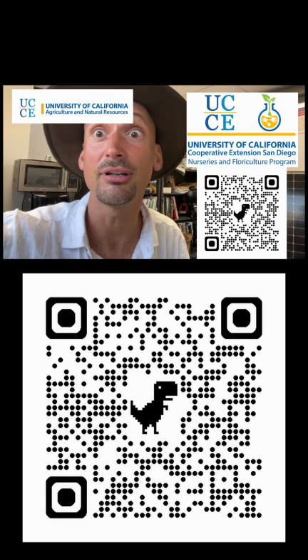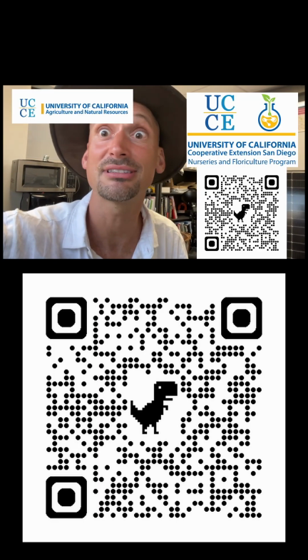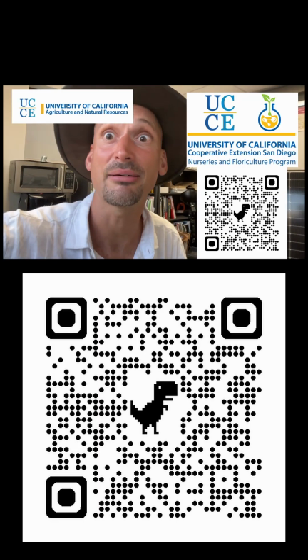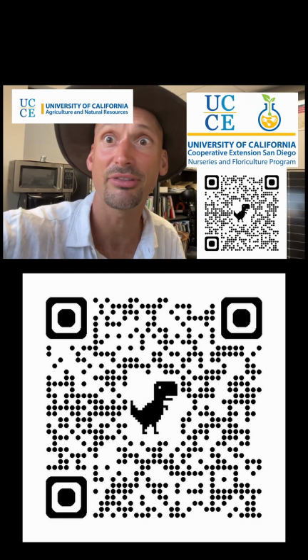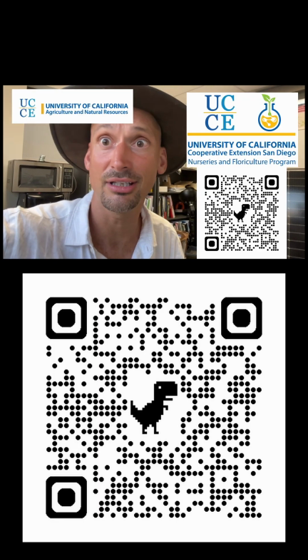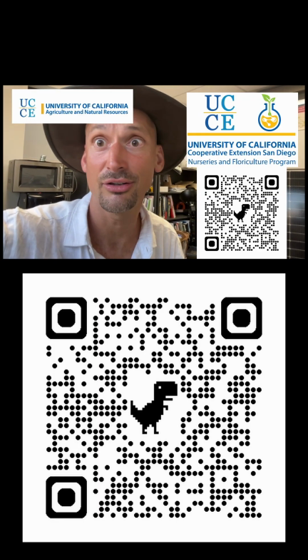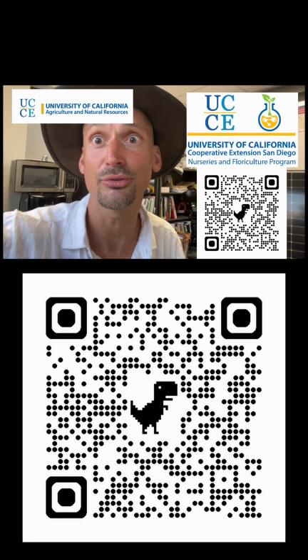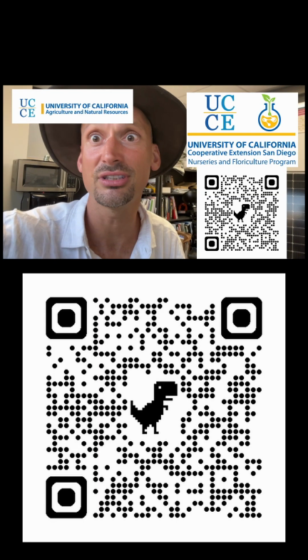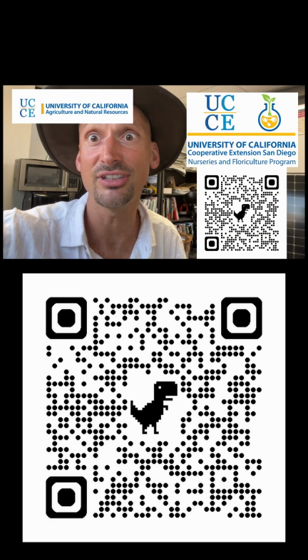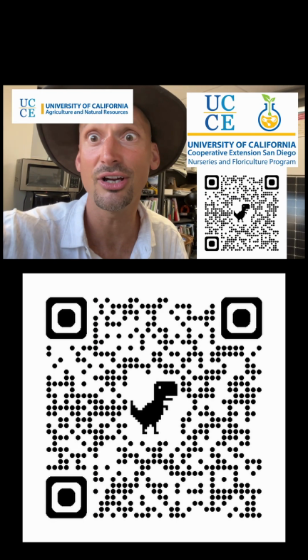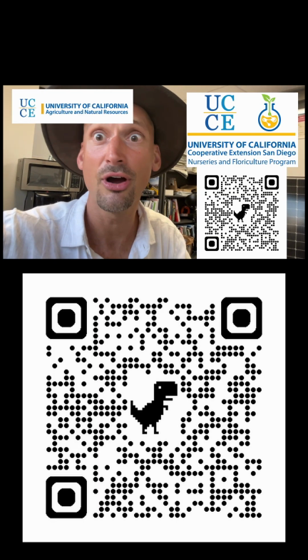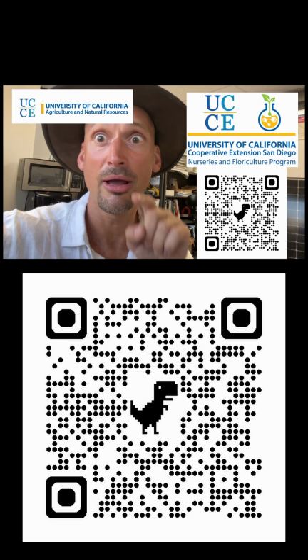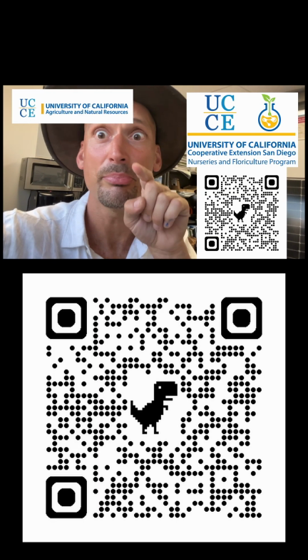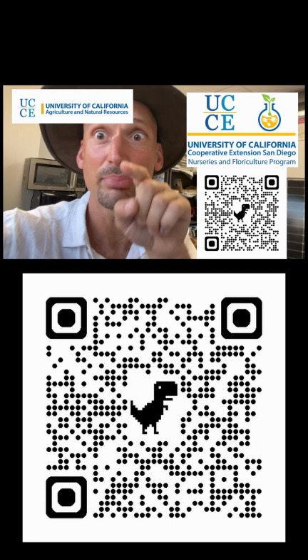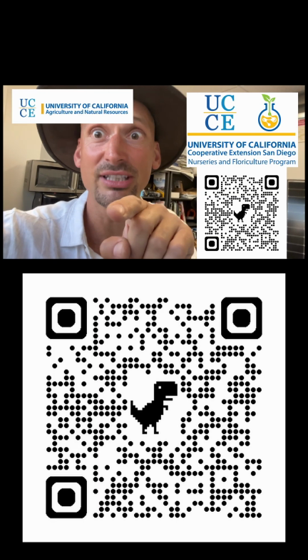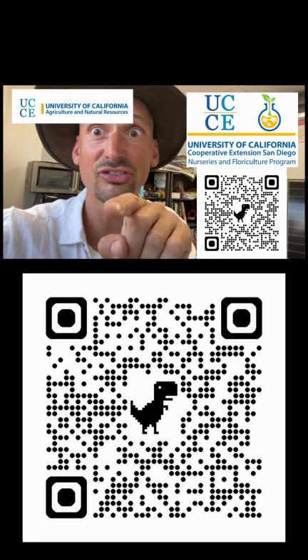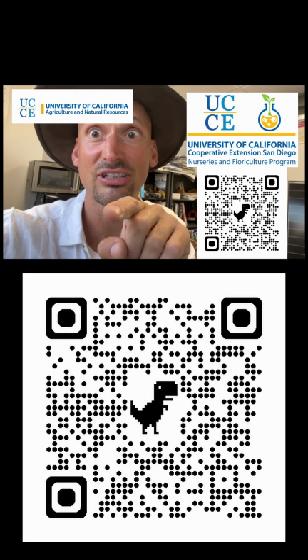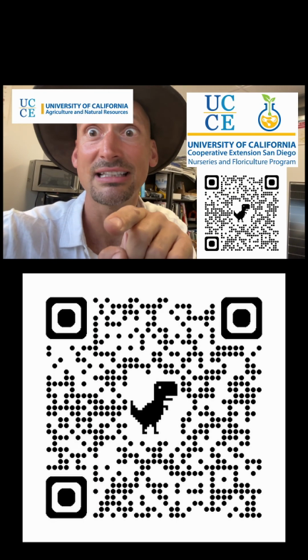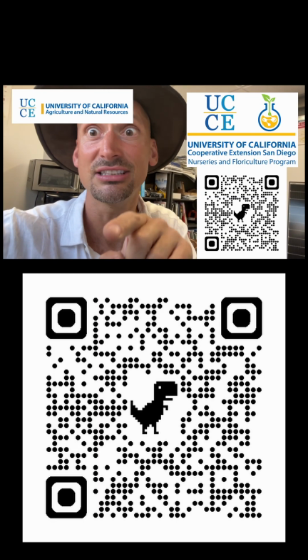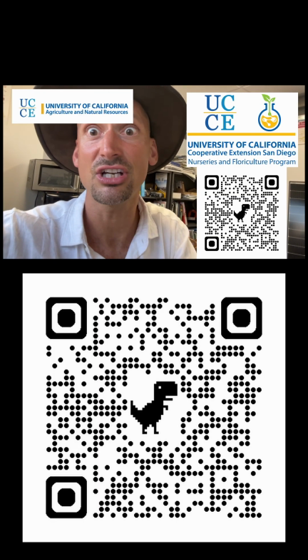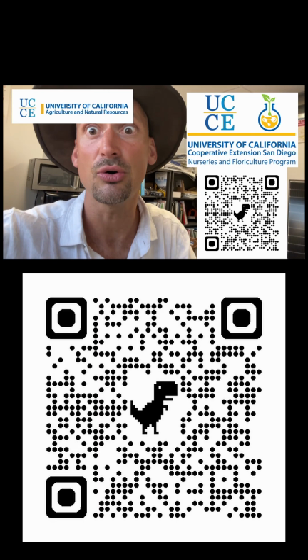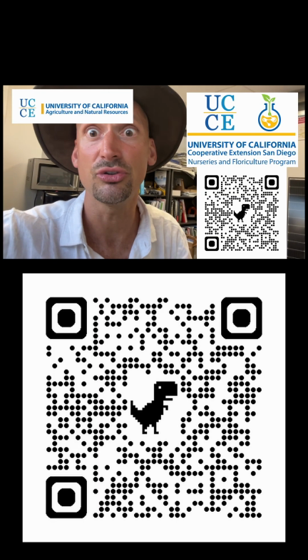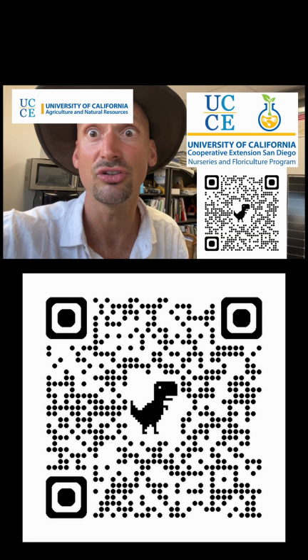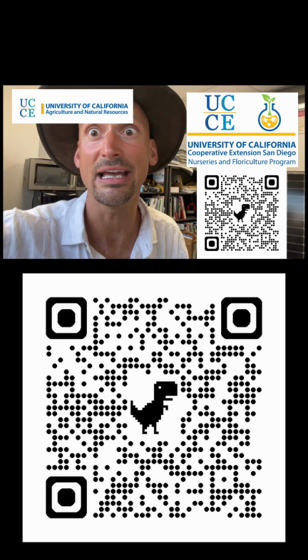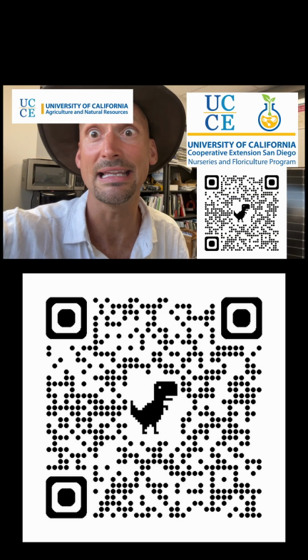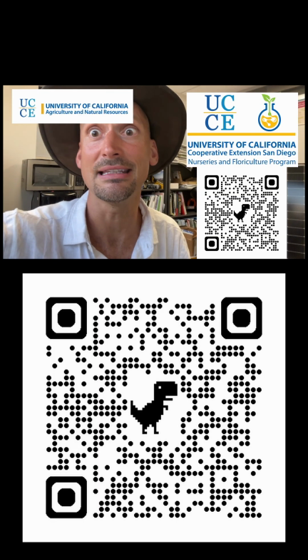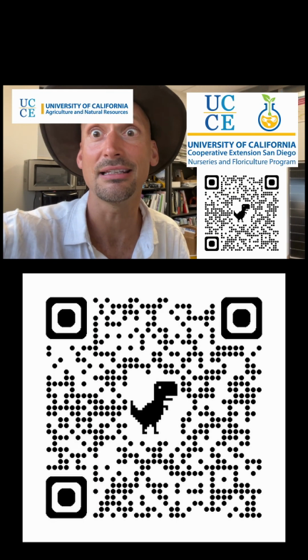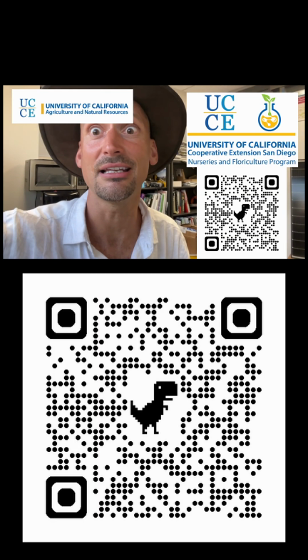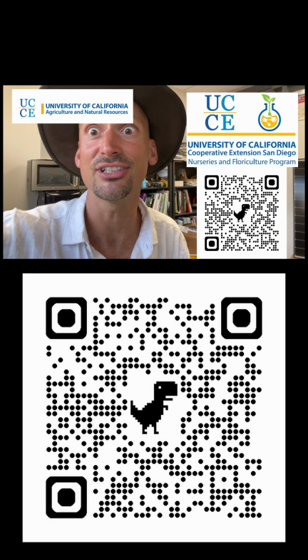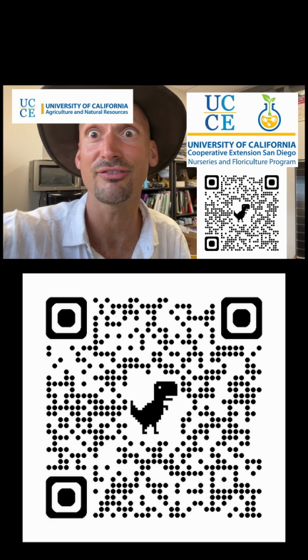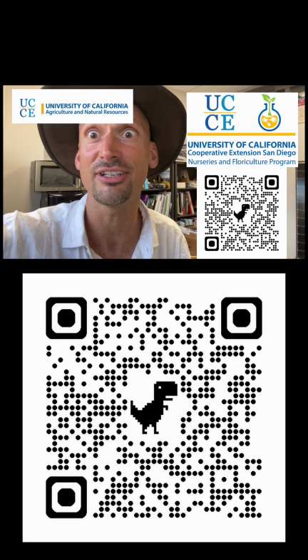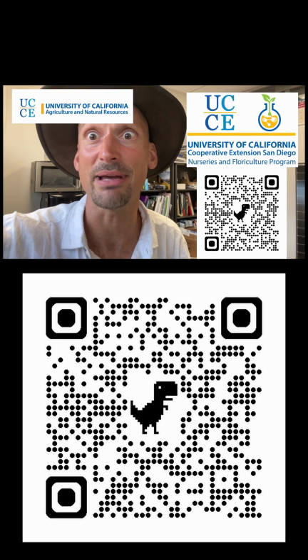If you learned something through this video, please scan this code and give us some feedback.